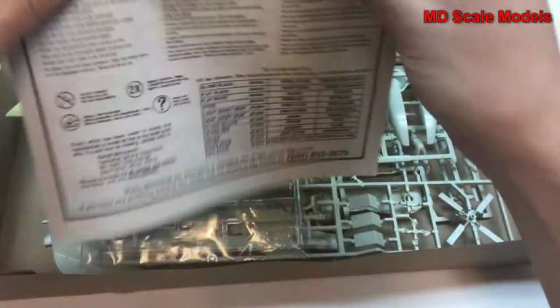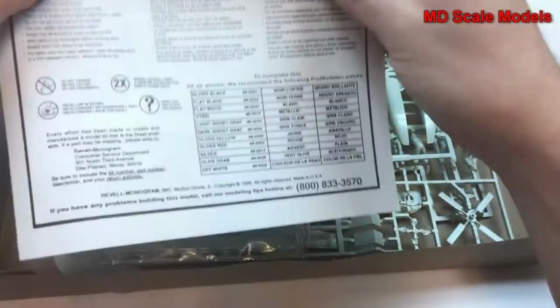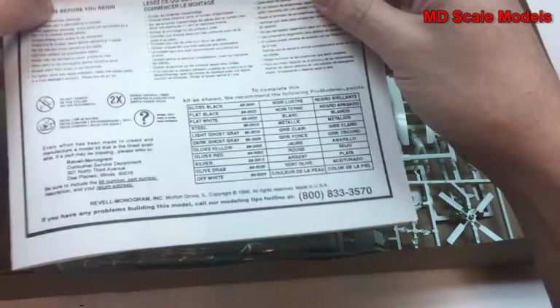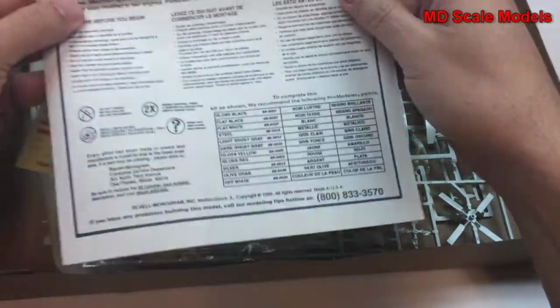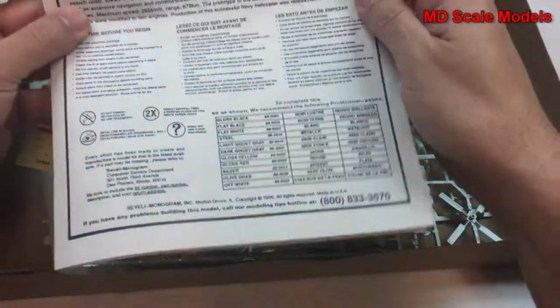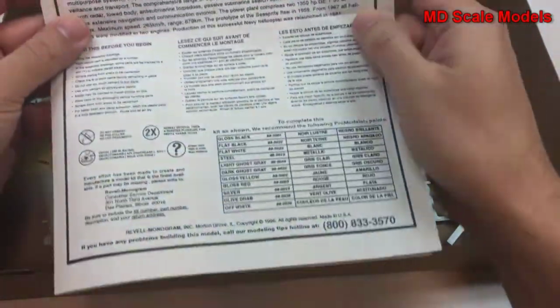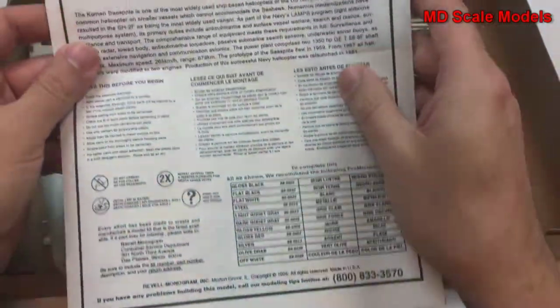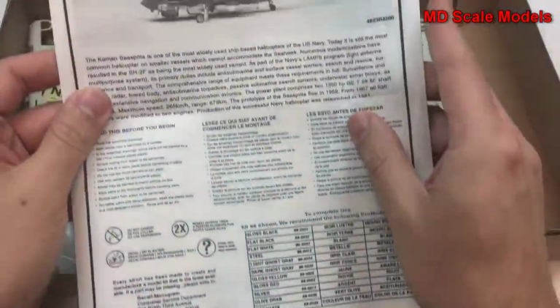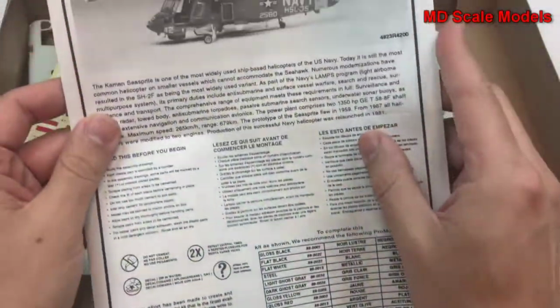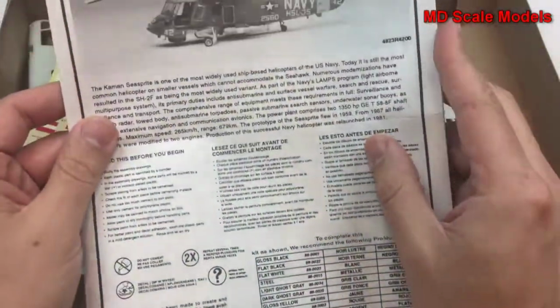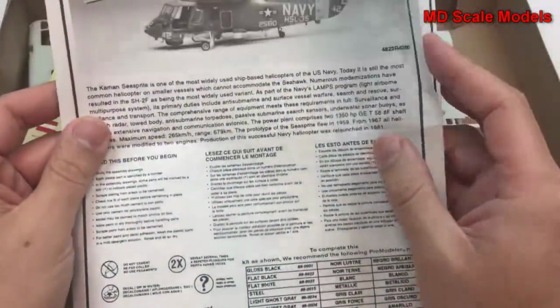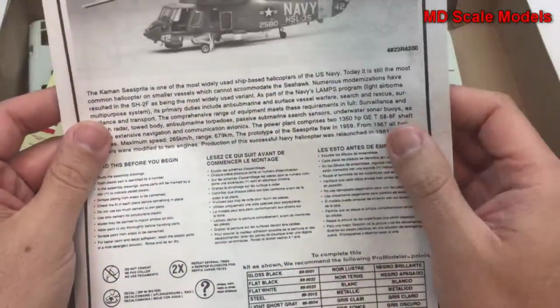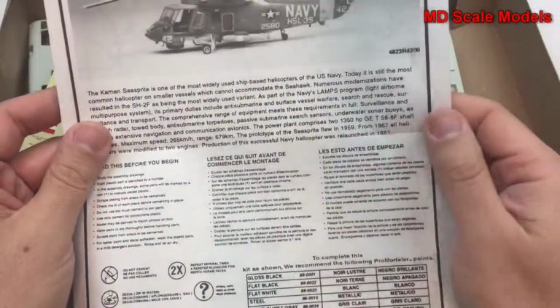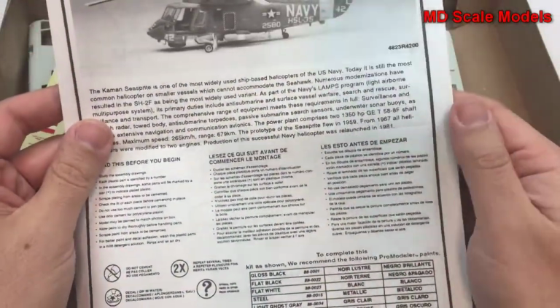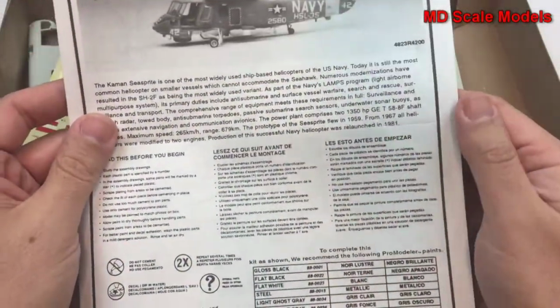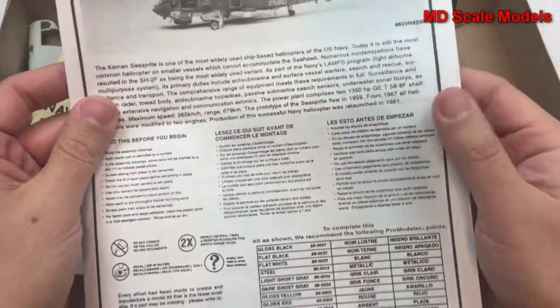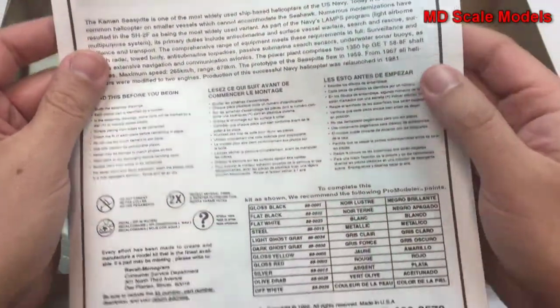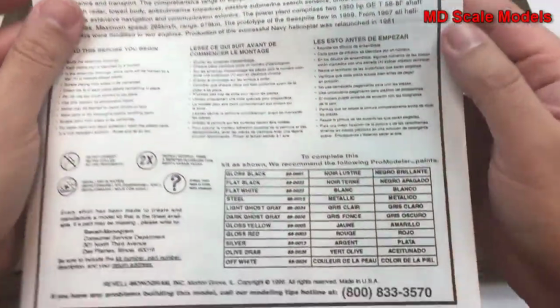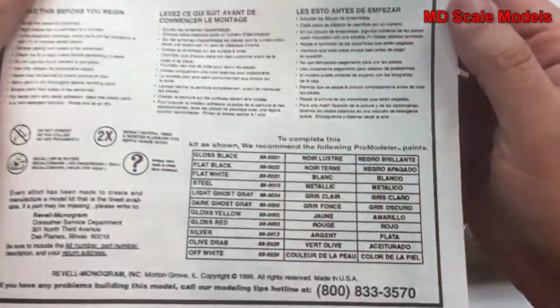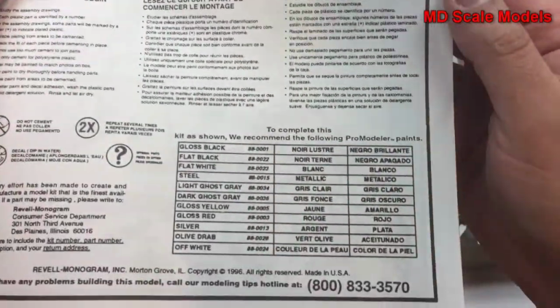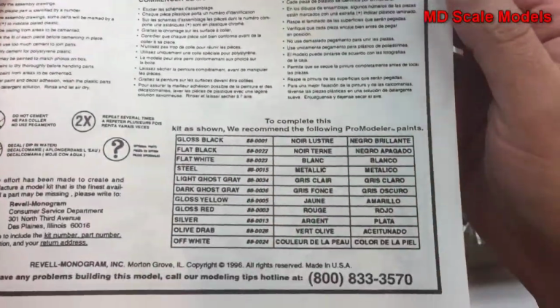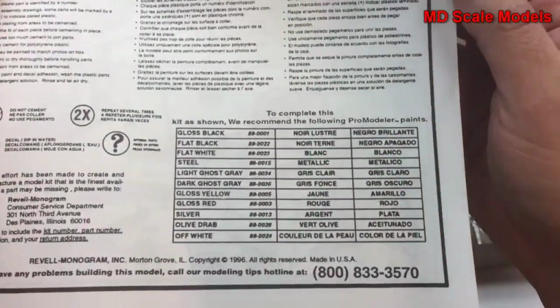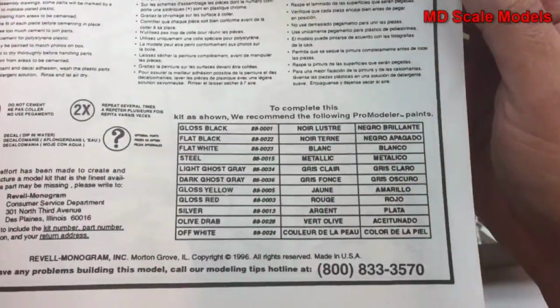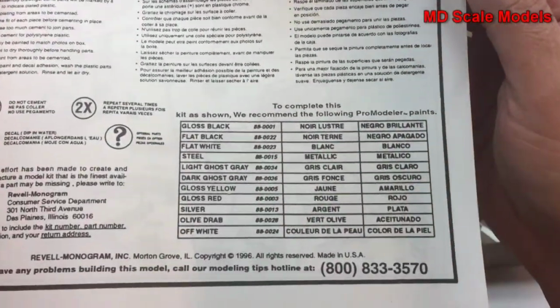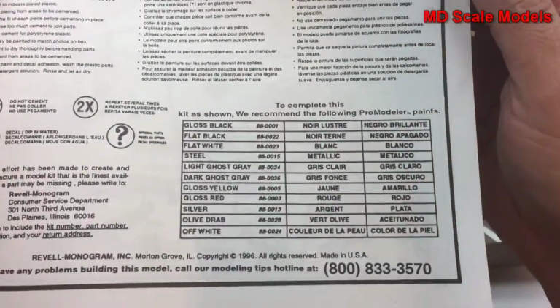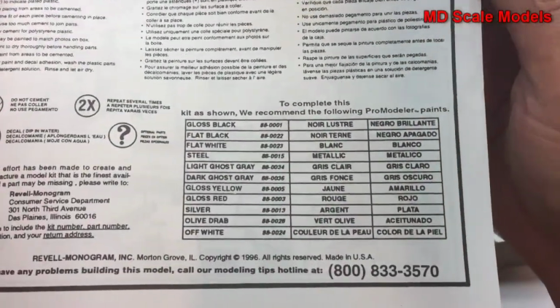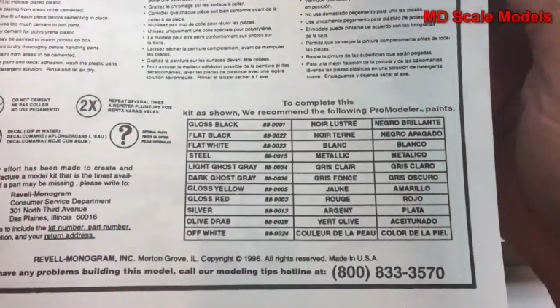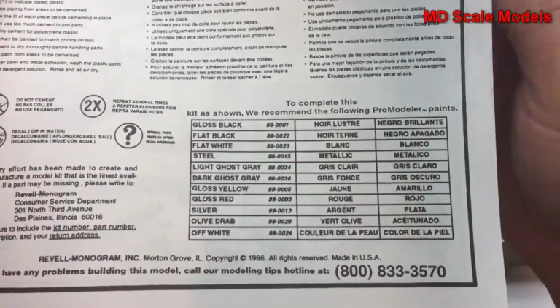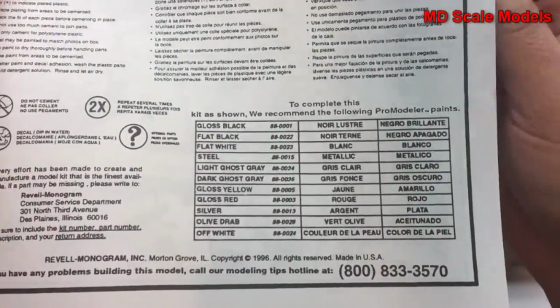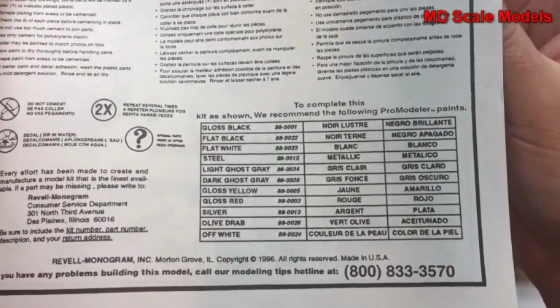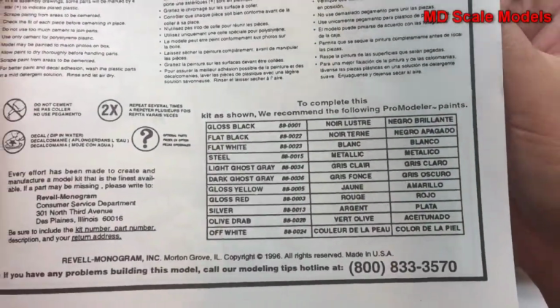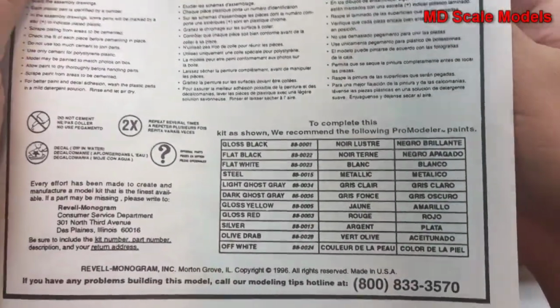This is a slightly older kit. The instructions show off the list of colors needed.